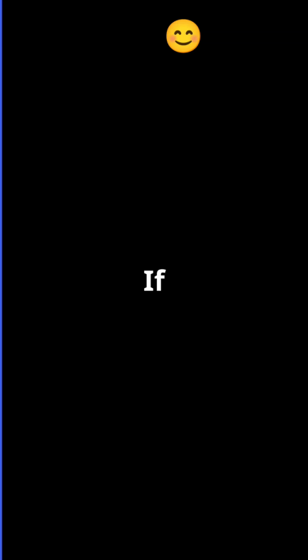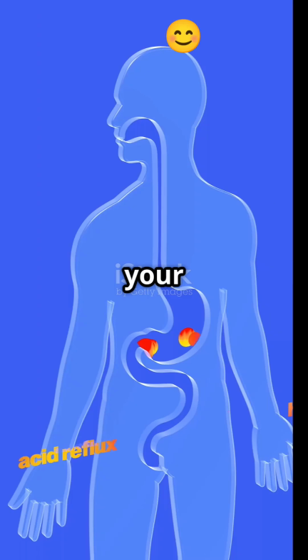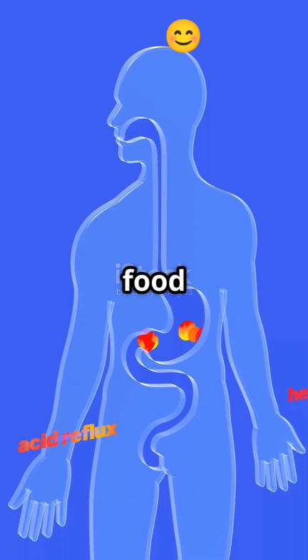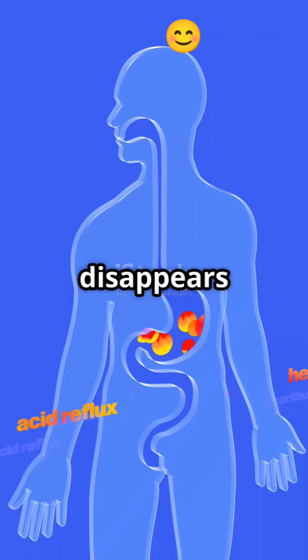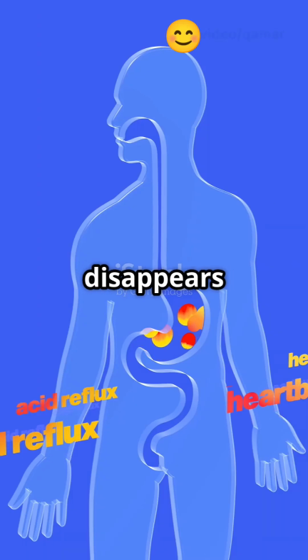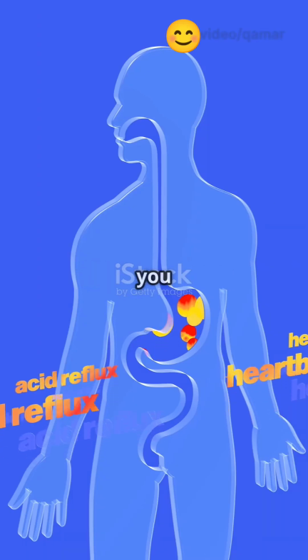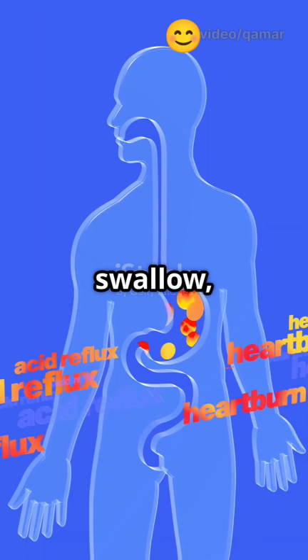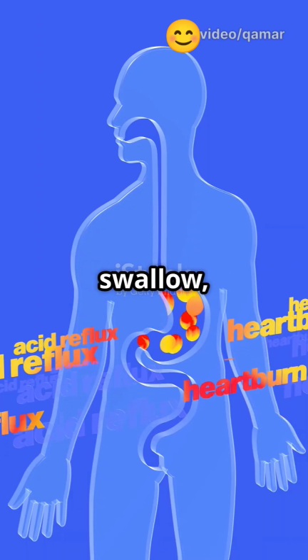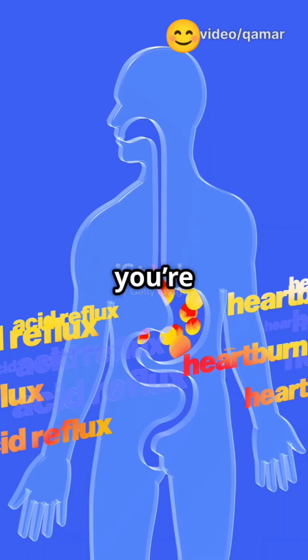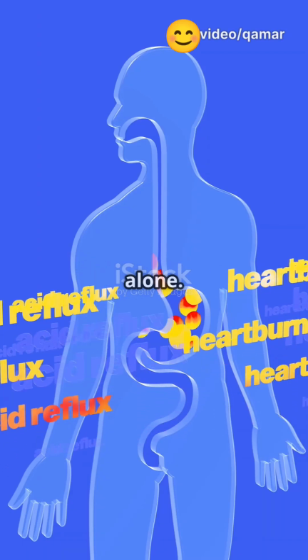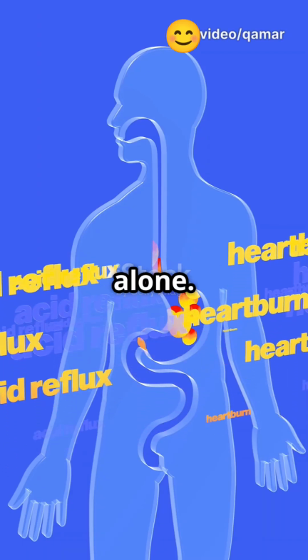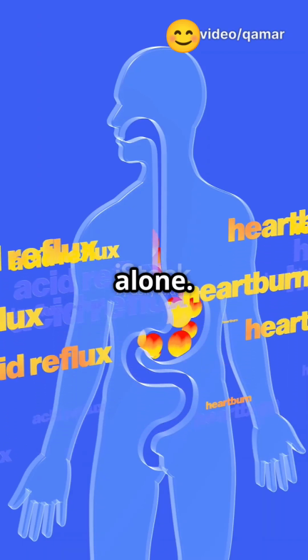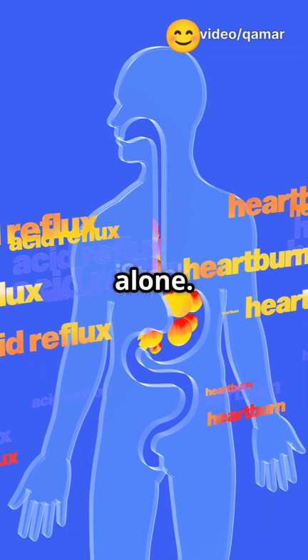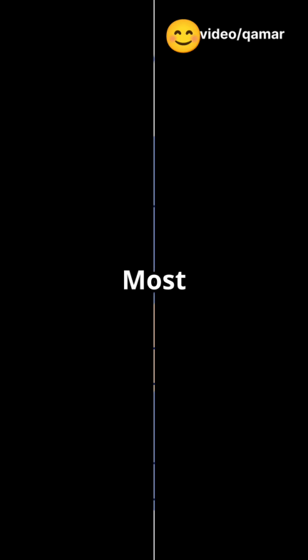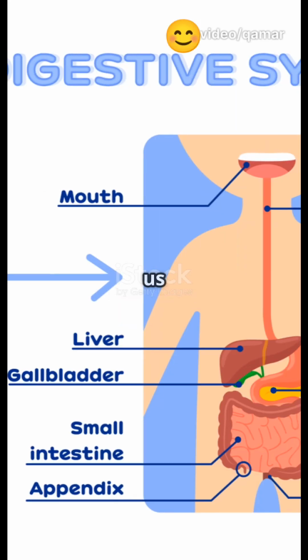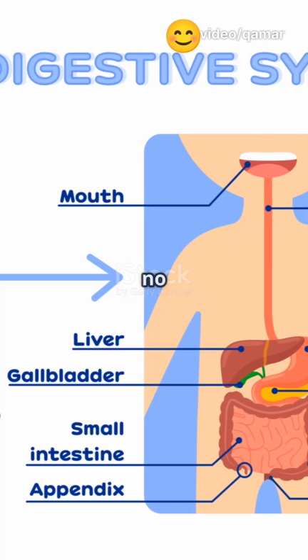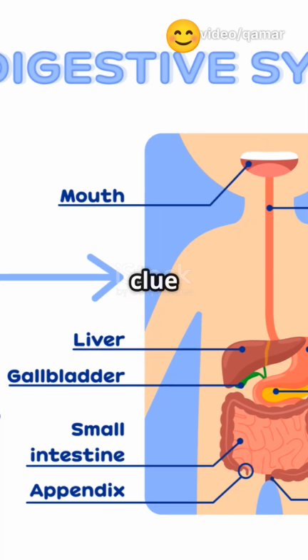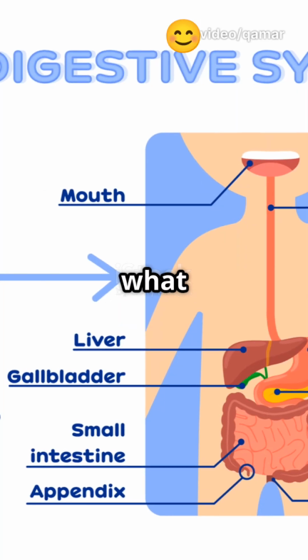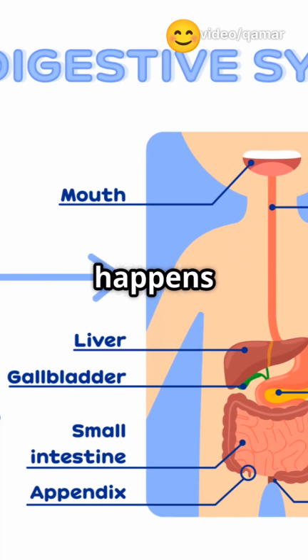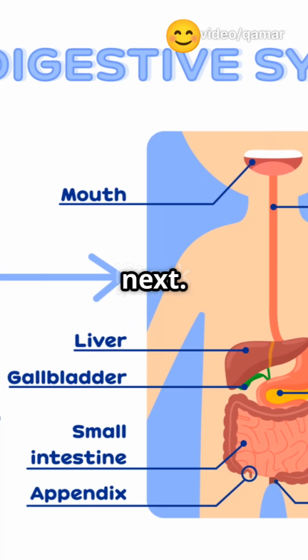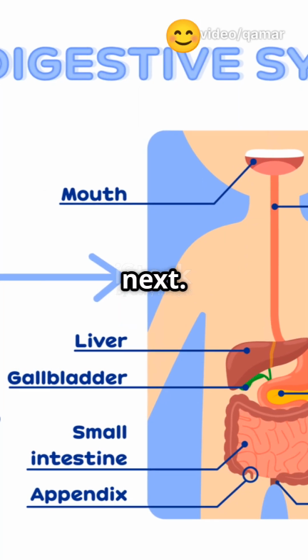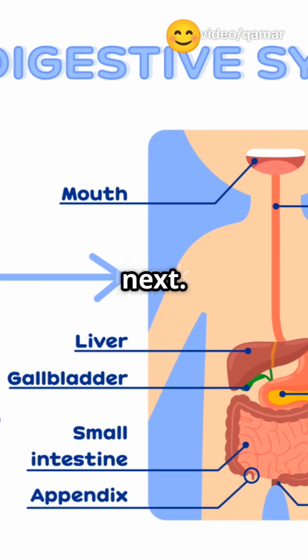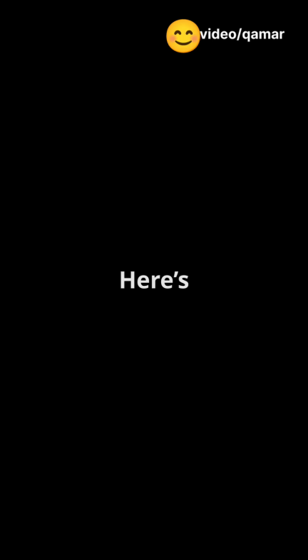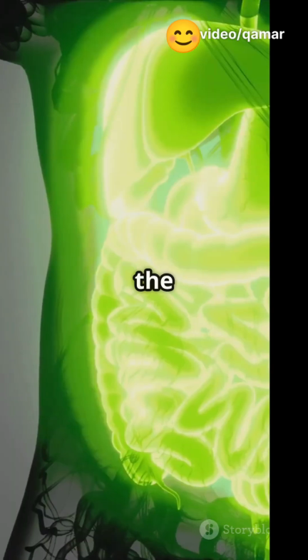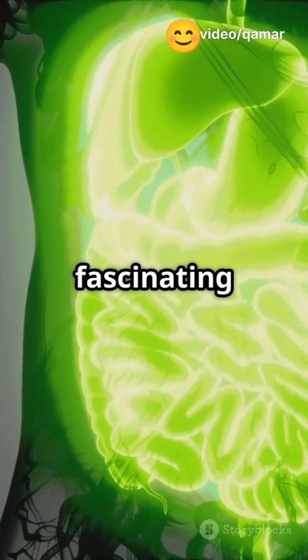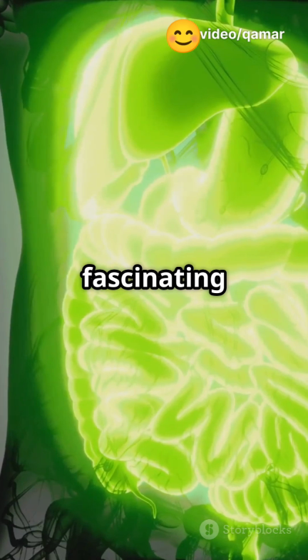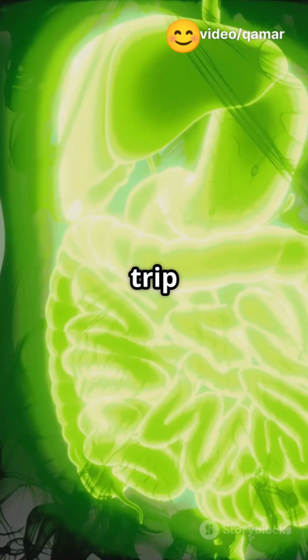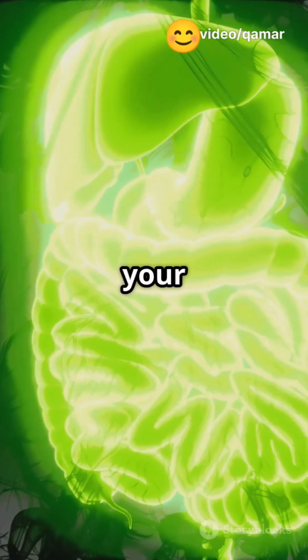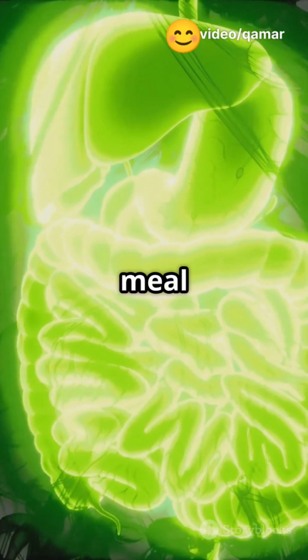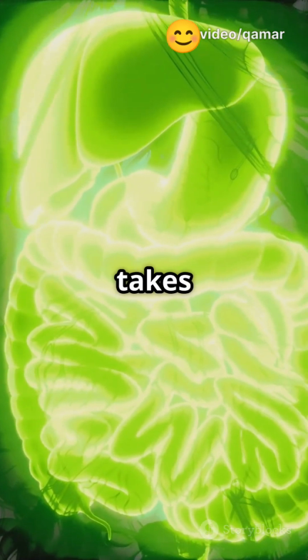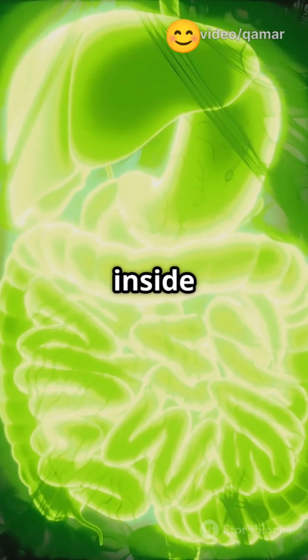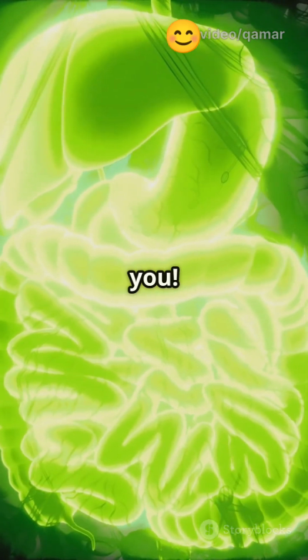If your food disappears after you swallow, you're not alone. Most of us have no clue what happens next. Here's the fascinating trip your meal takes inside you.